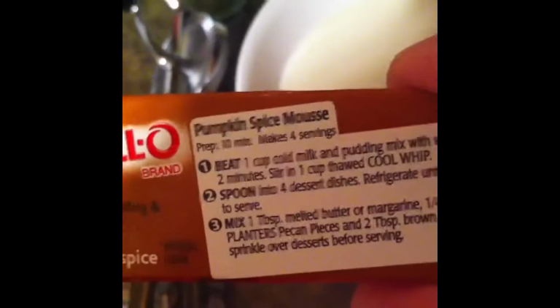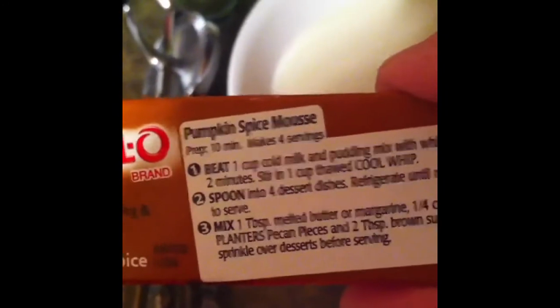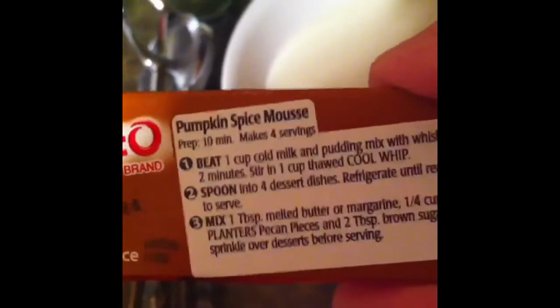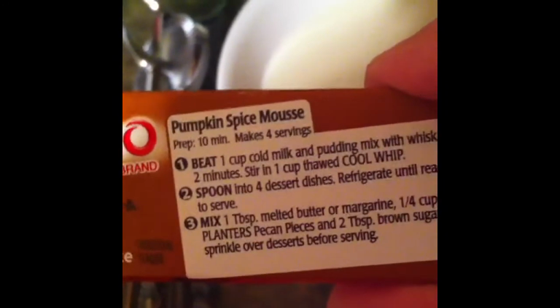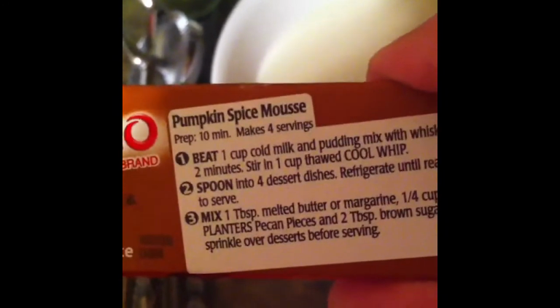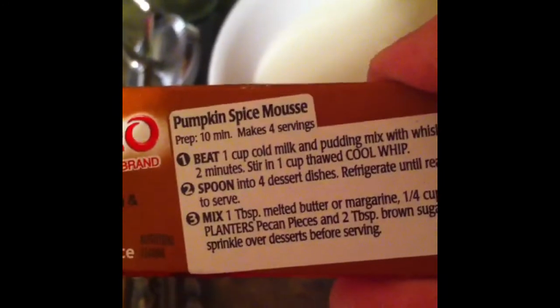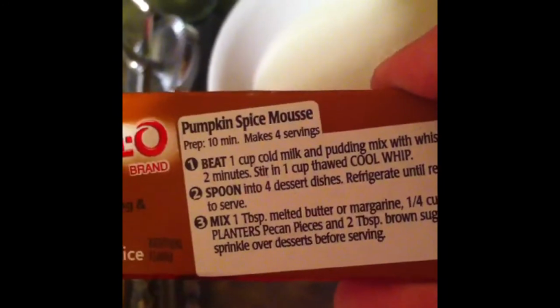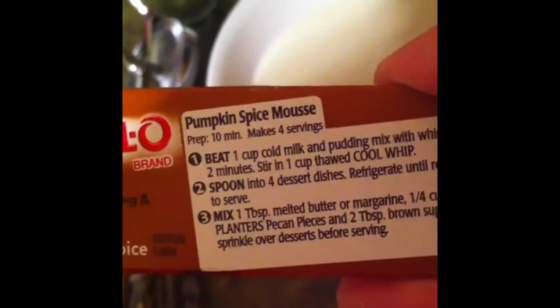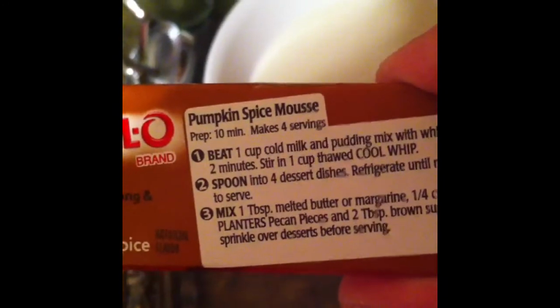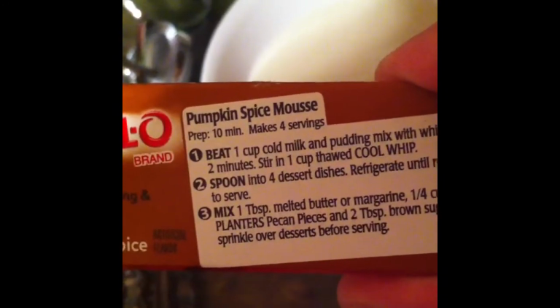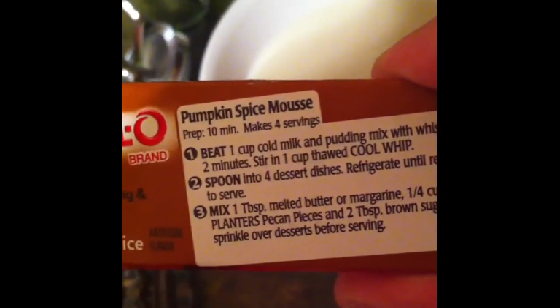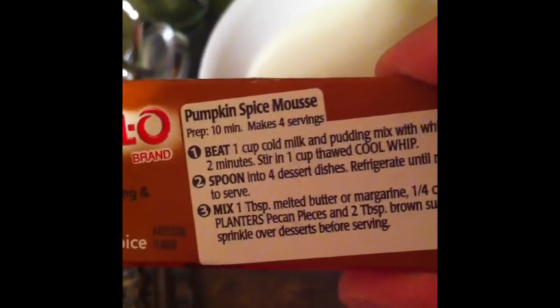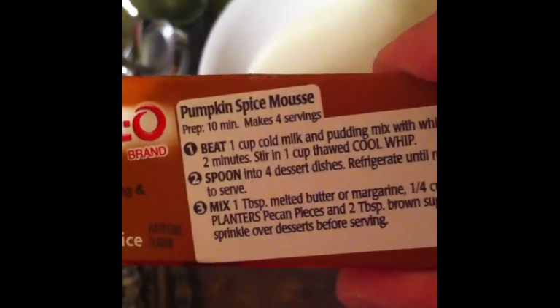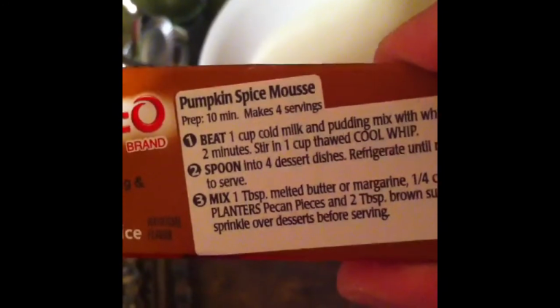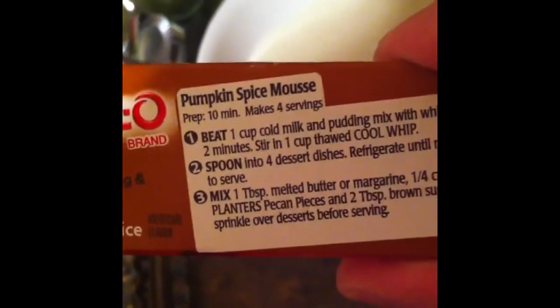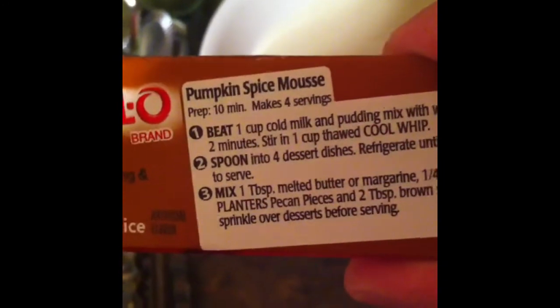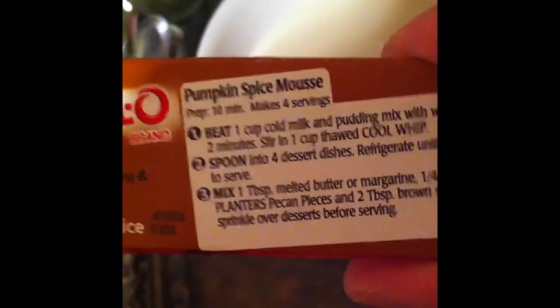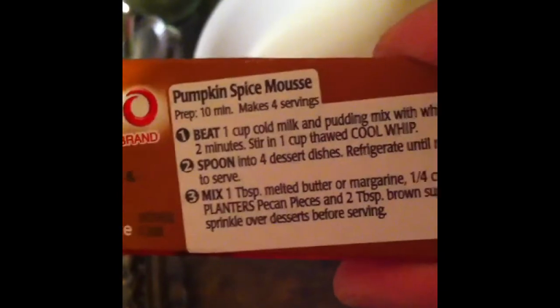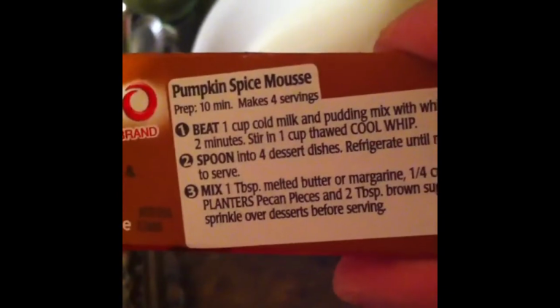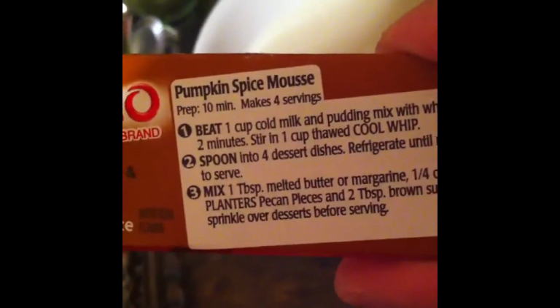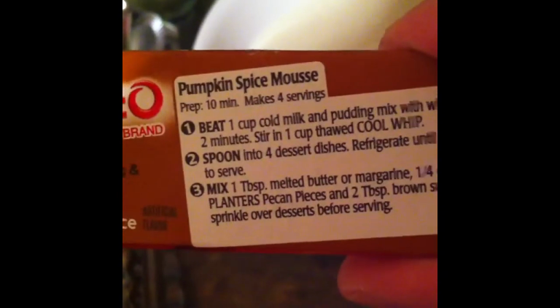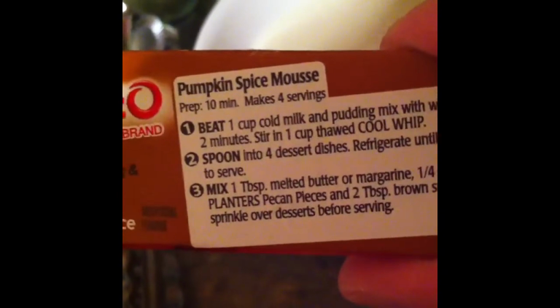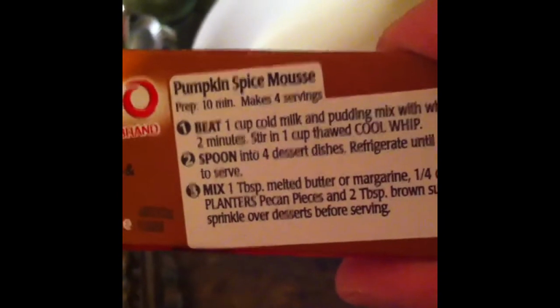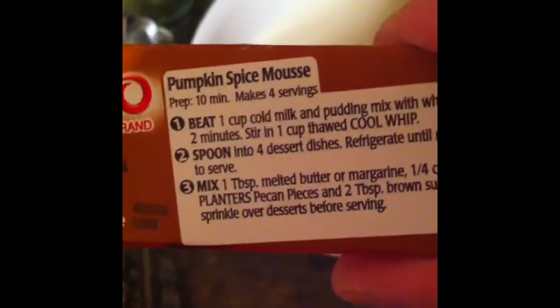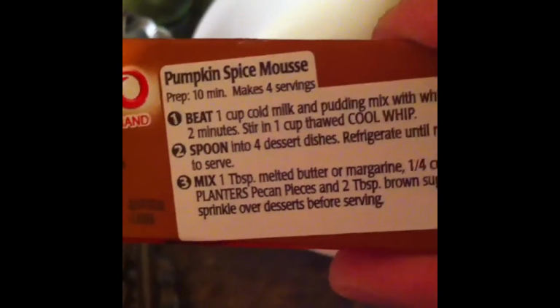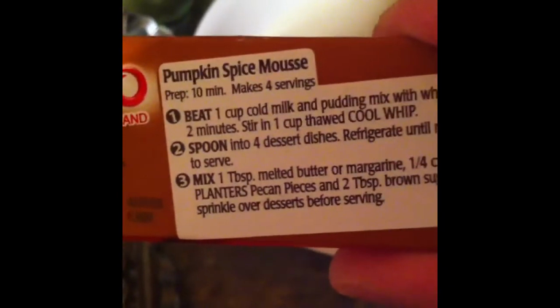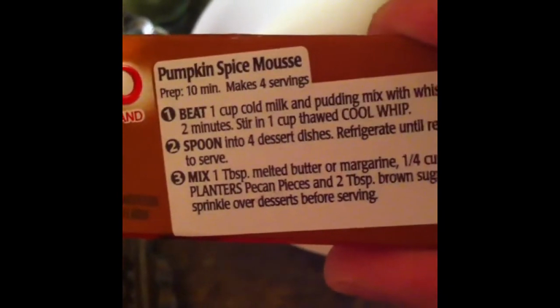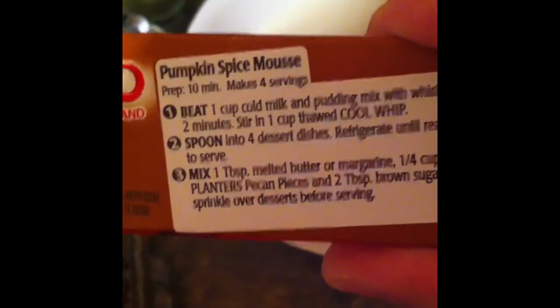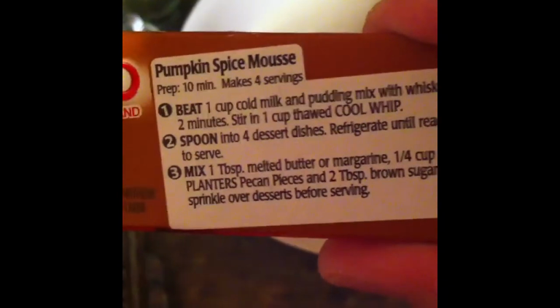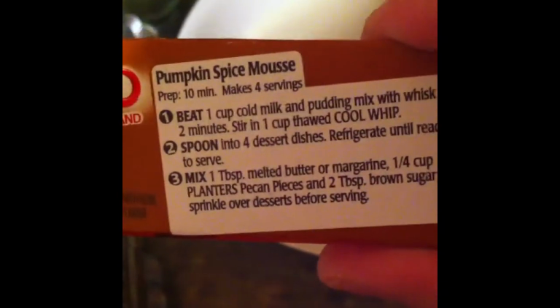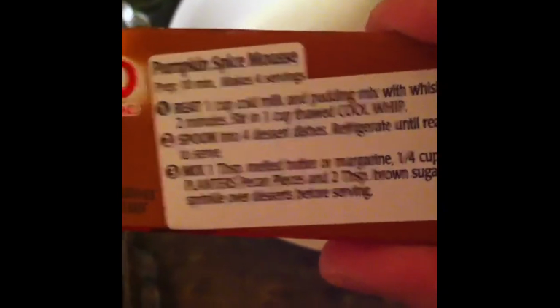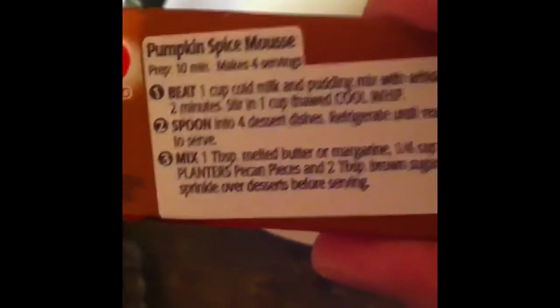Here's the rest with some mousse. Instead of two cups of milk, you use one cup milk and one cup un-thawed Cool Whip.